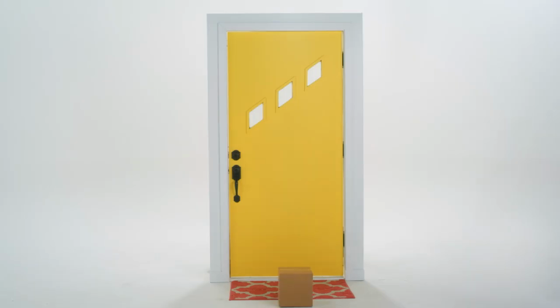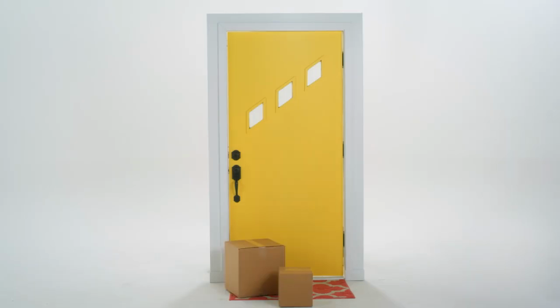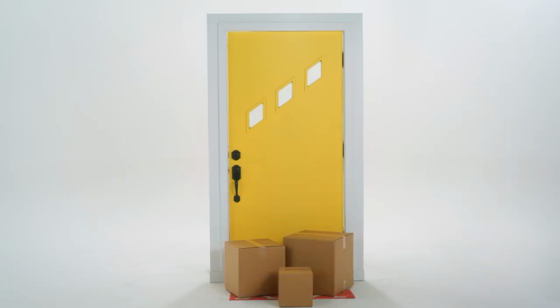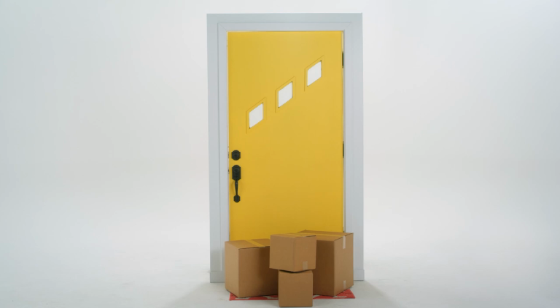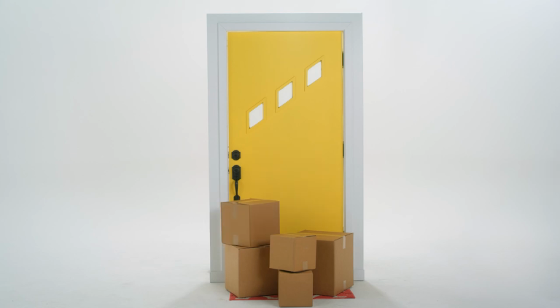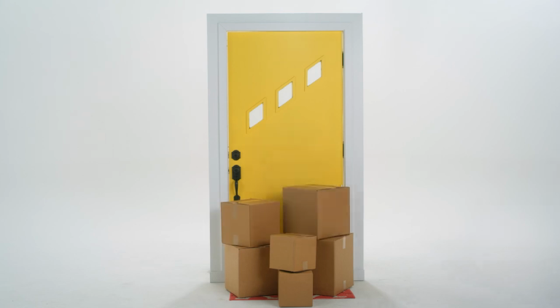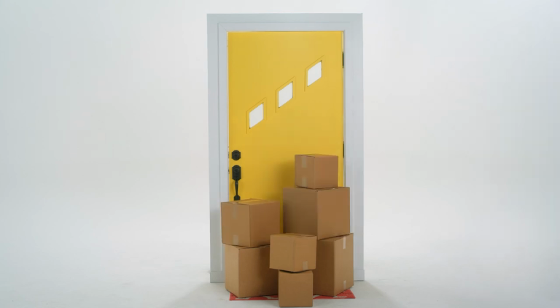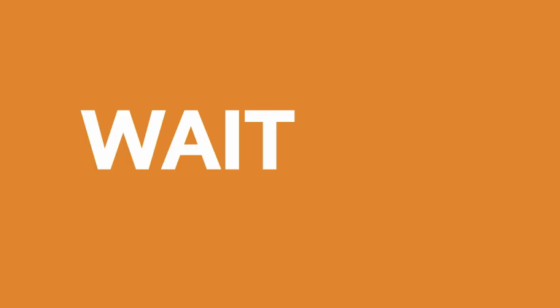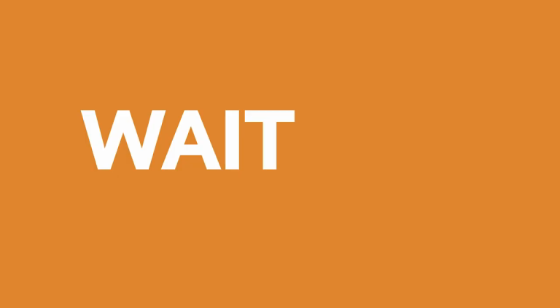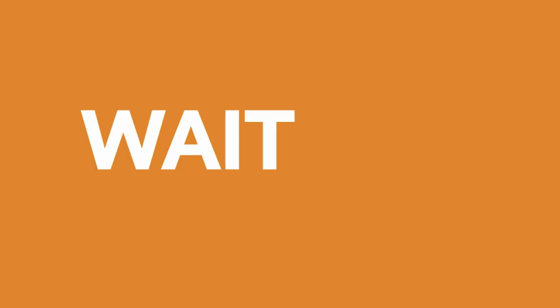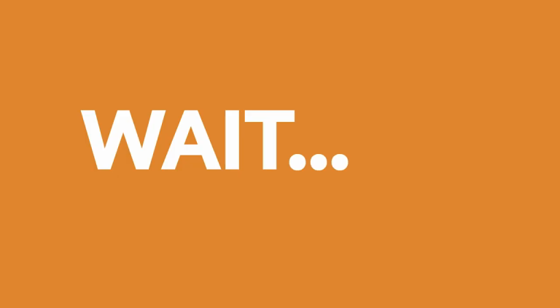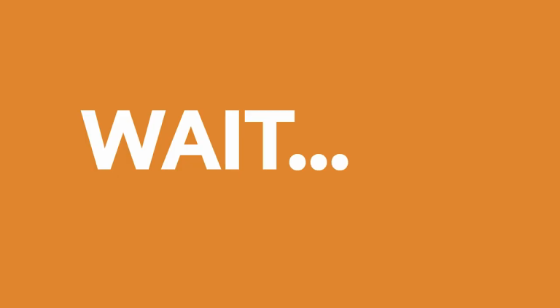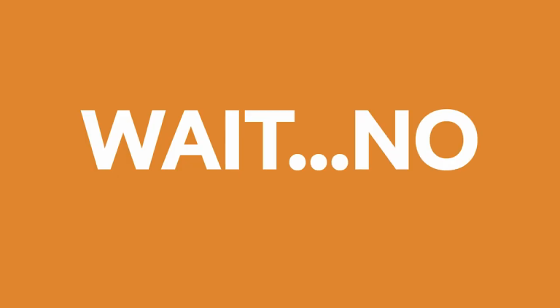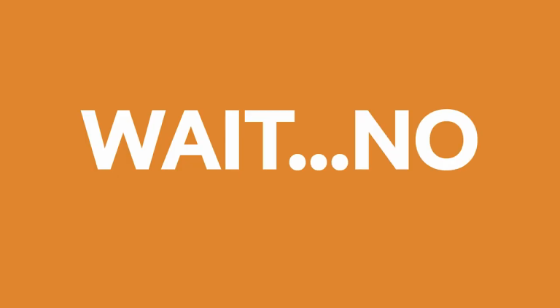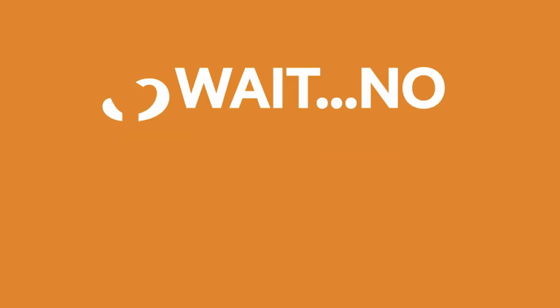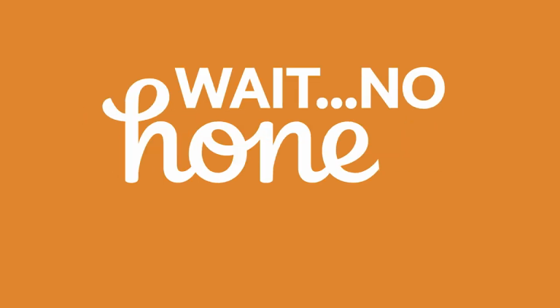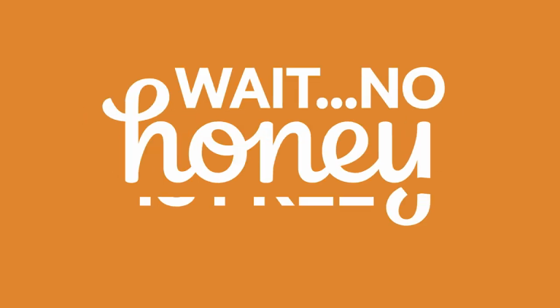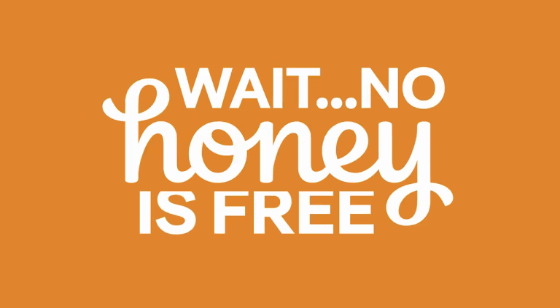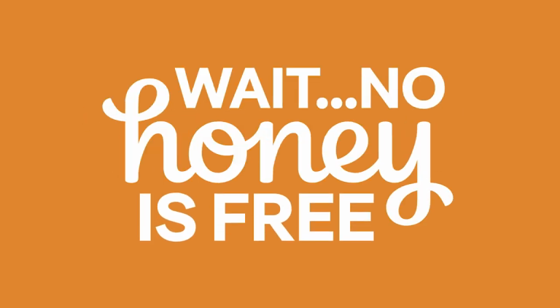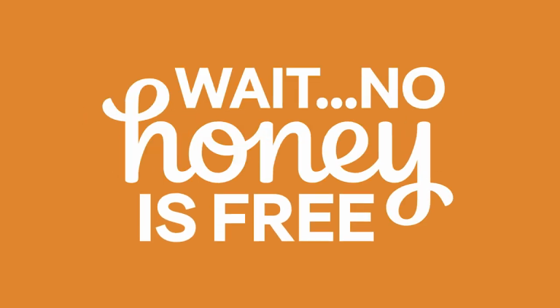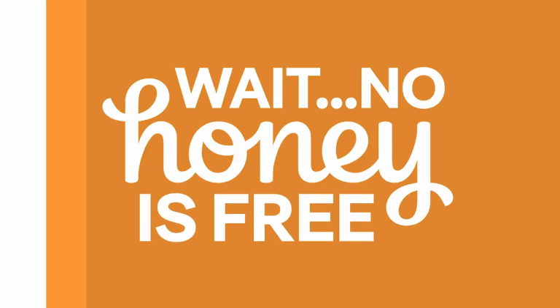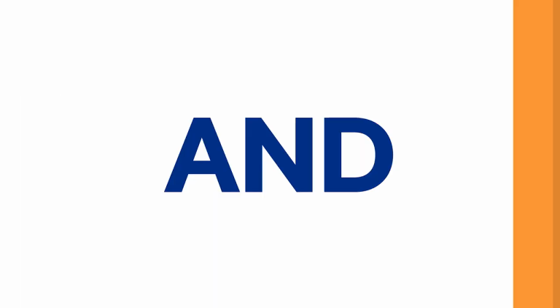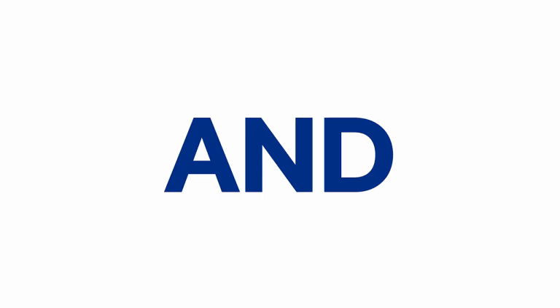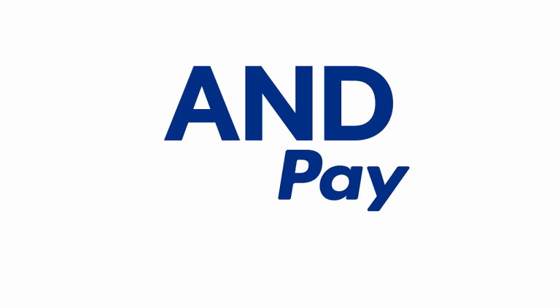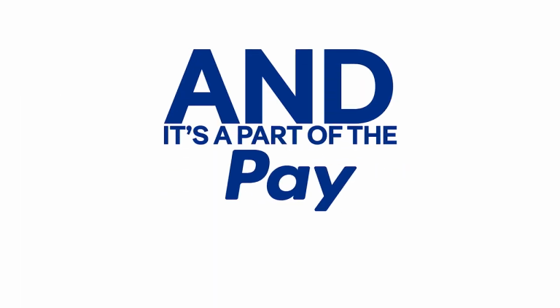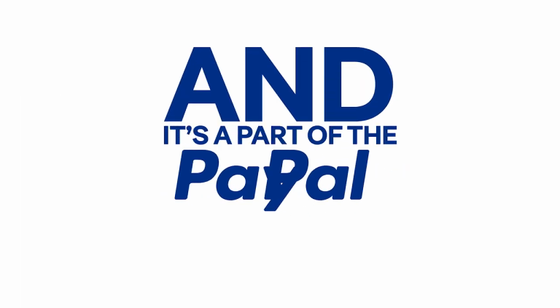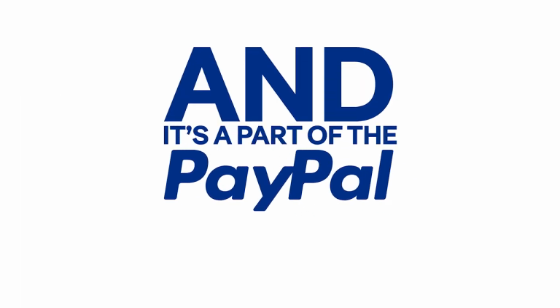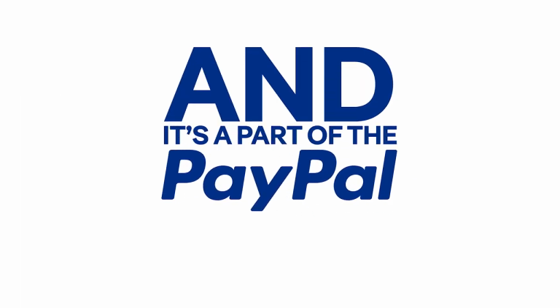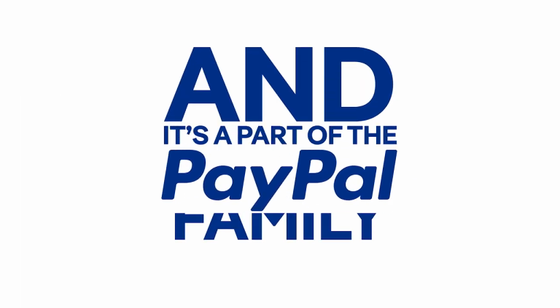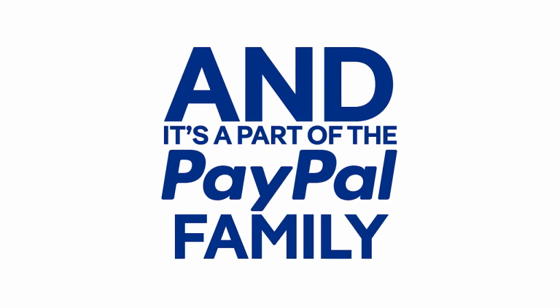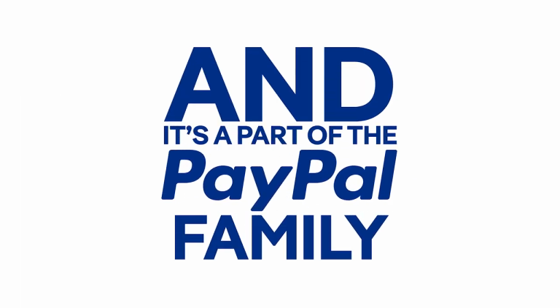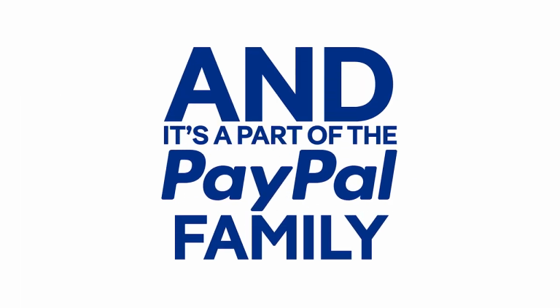This is how much Honey costs. Wait, no — Honey is free, and it's a part of the PayPal family.